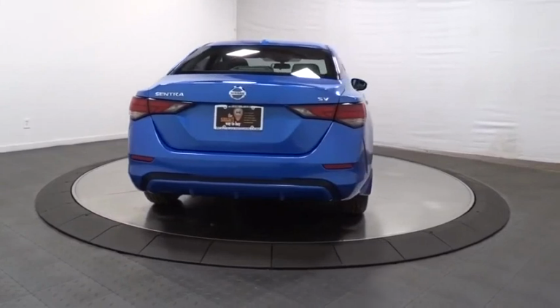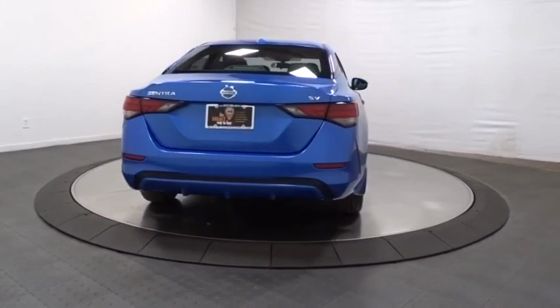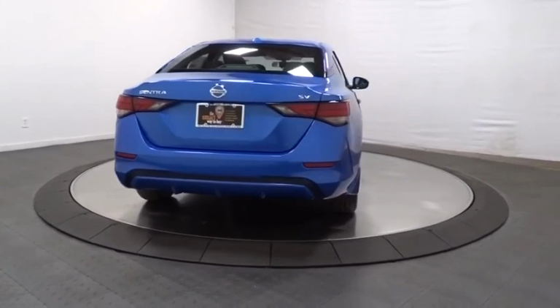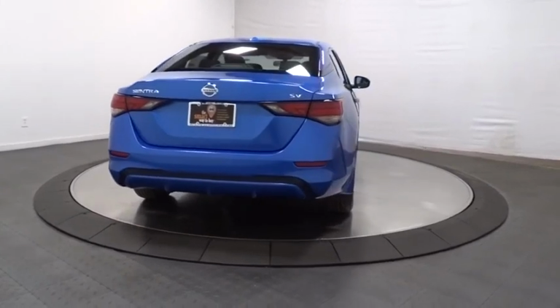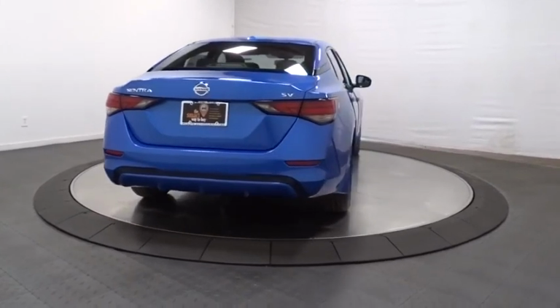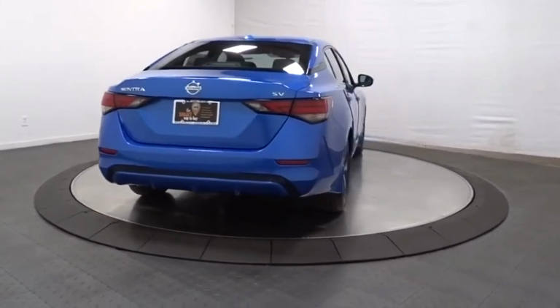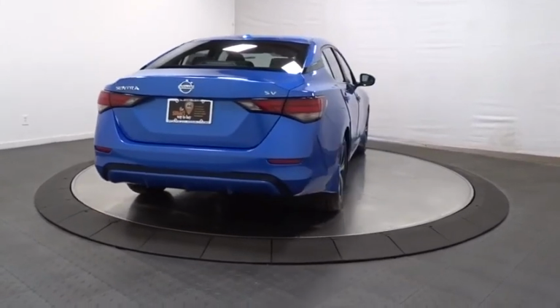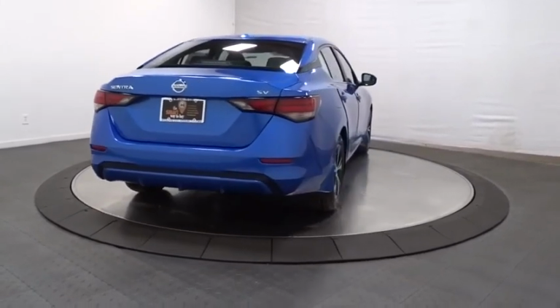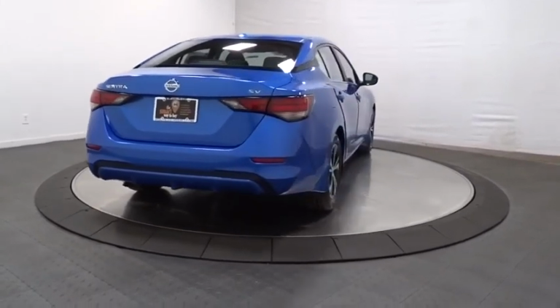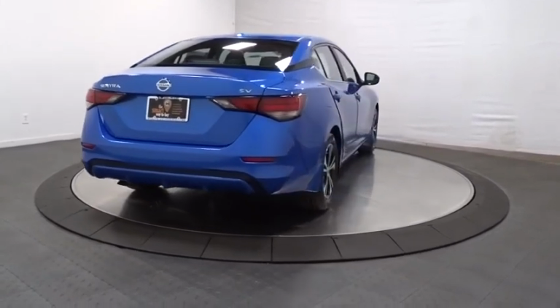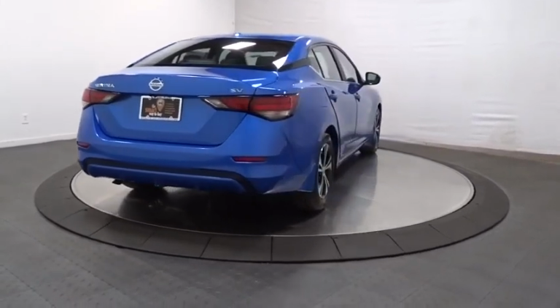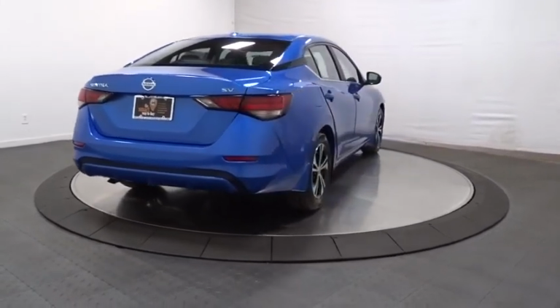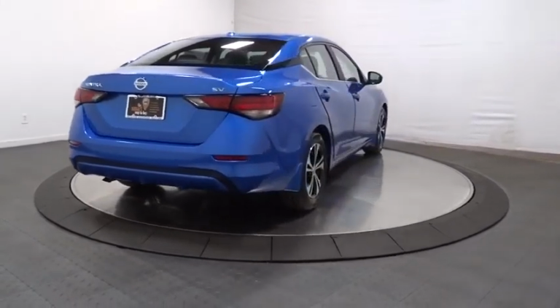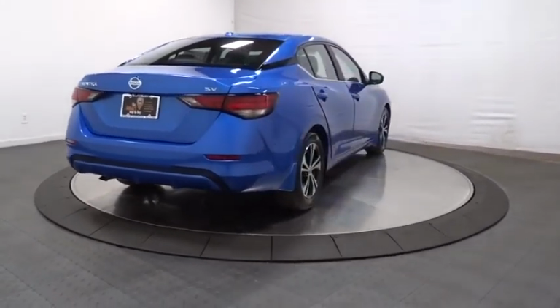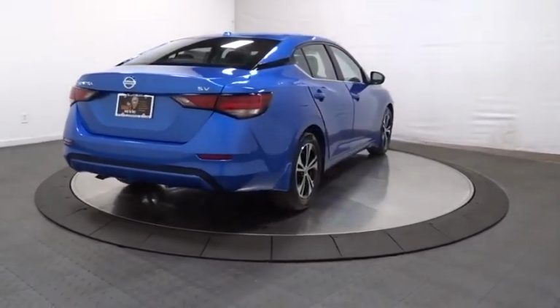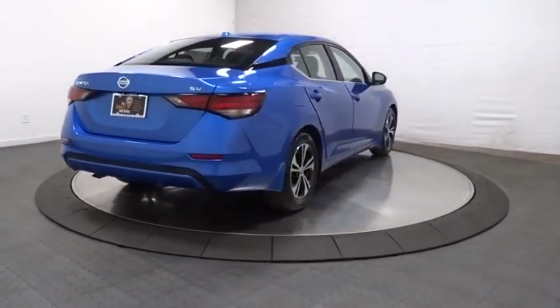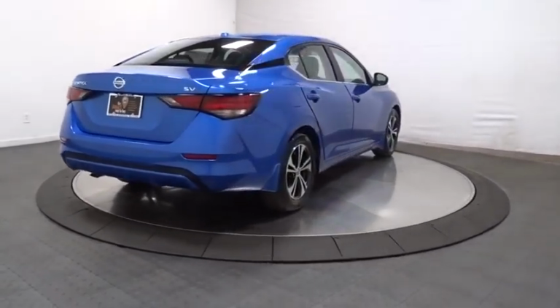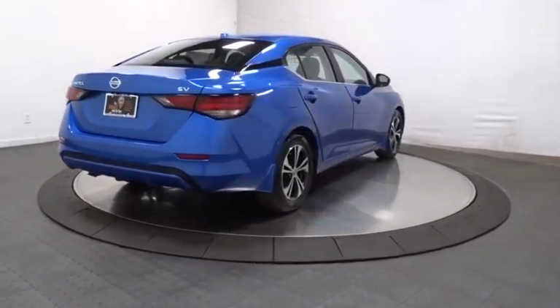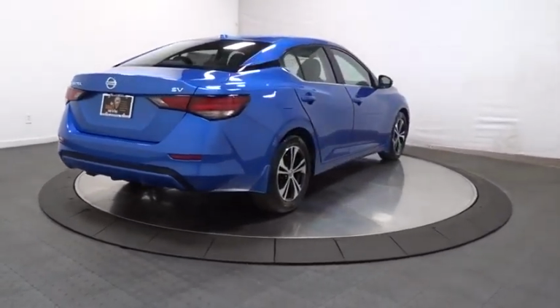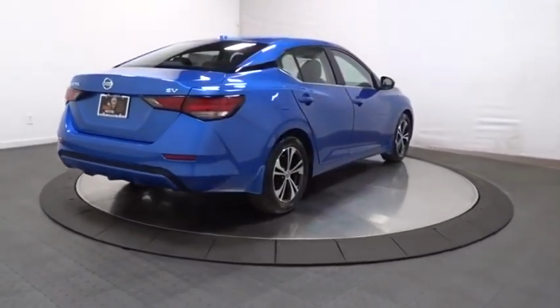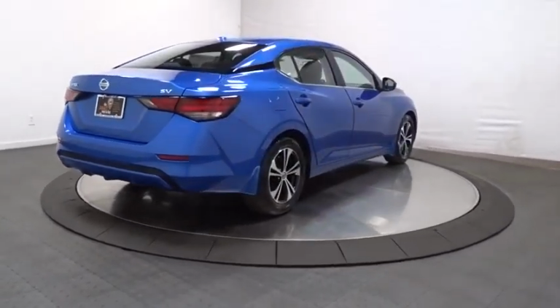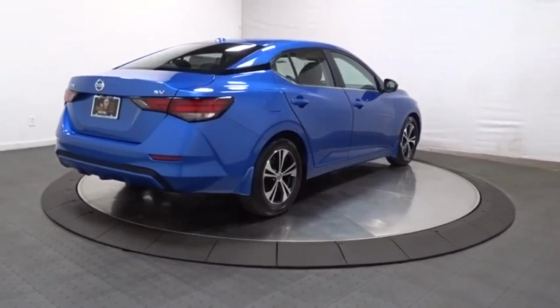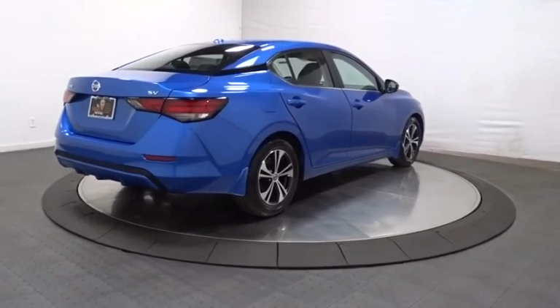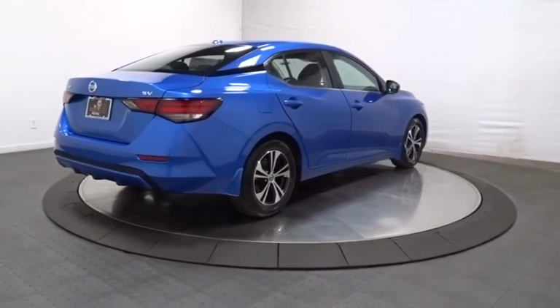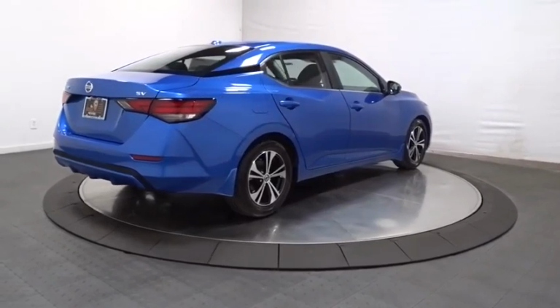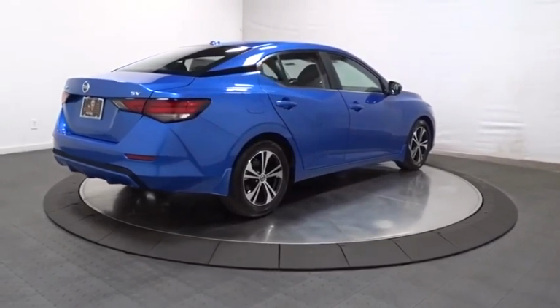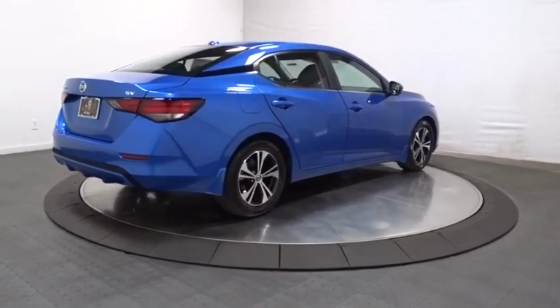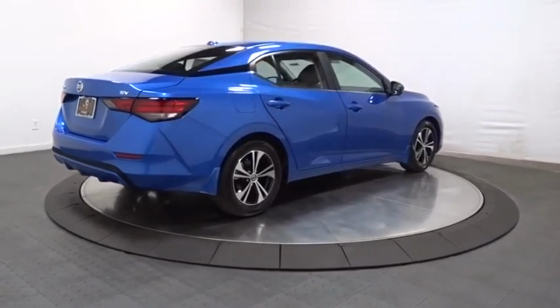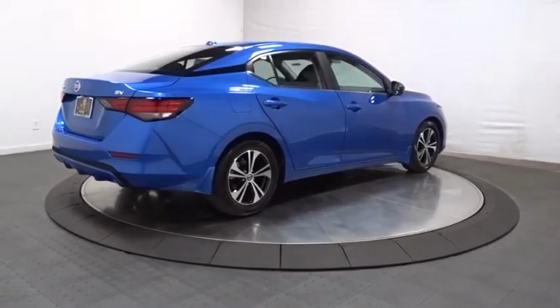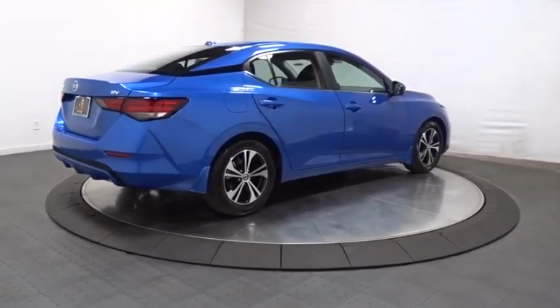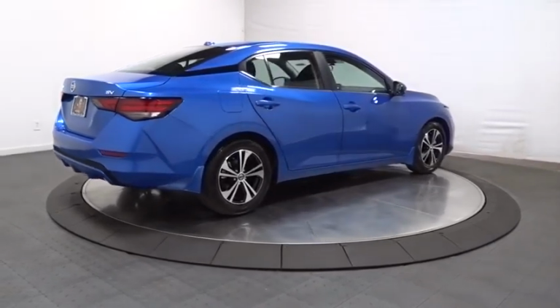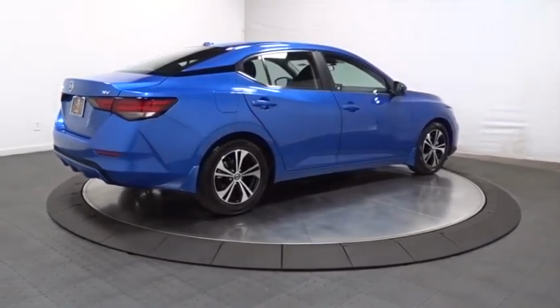Body color door handles, engine immobilizer, power rear window sunshade, four-piece floor mat set, low tire pressure warning.